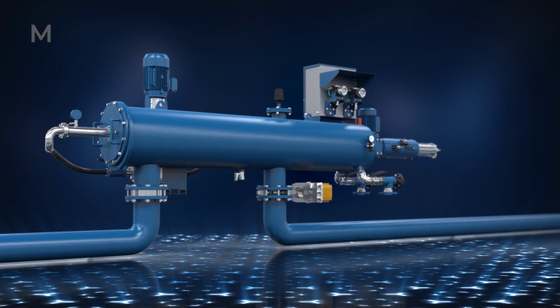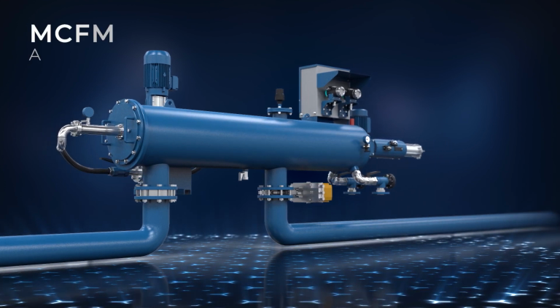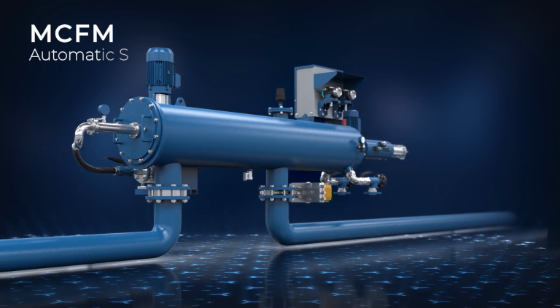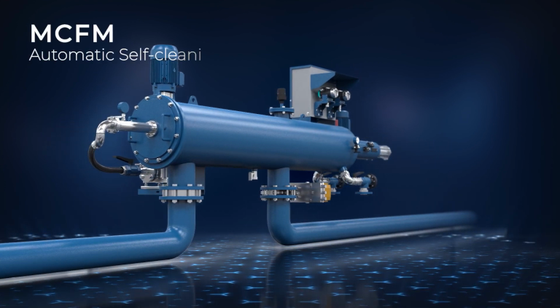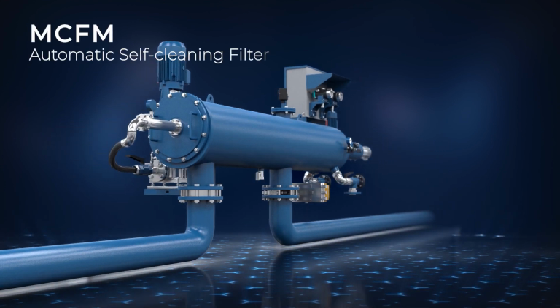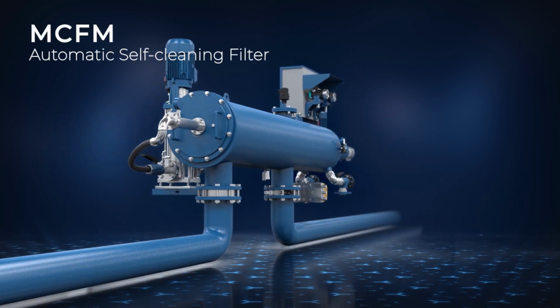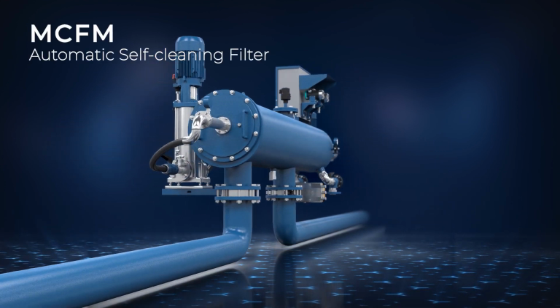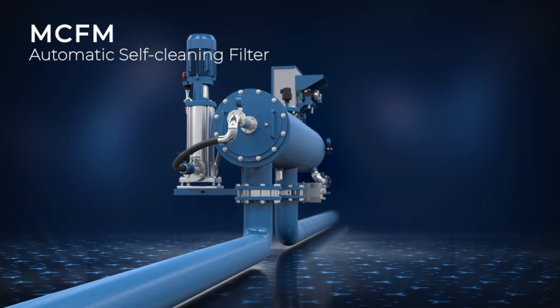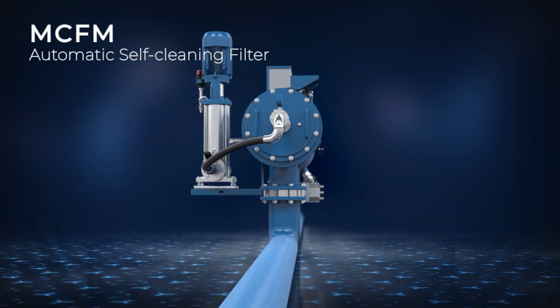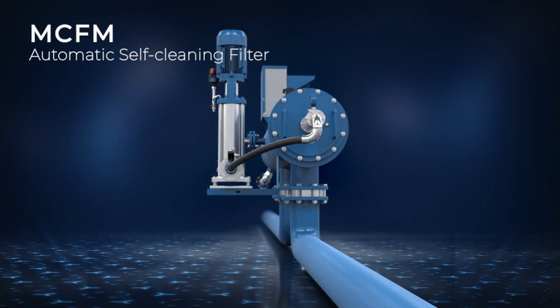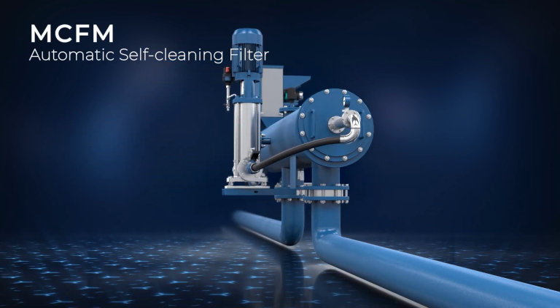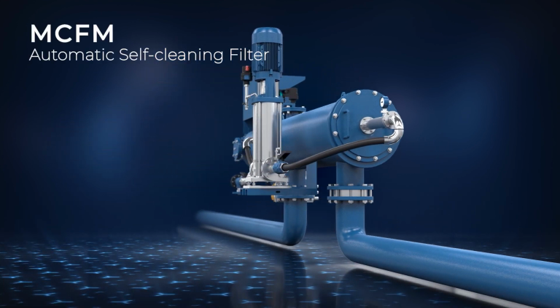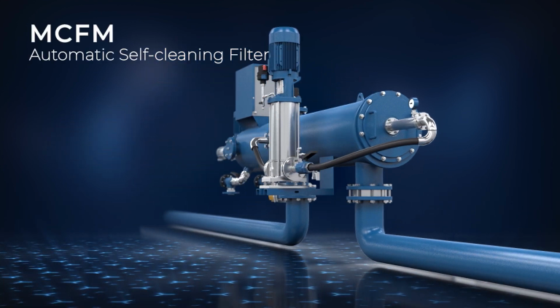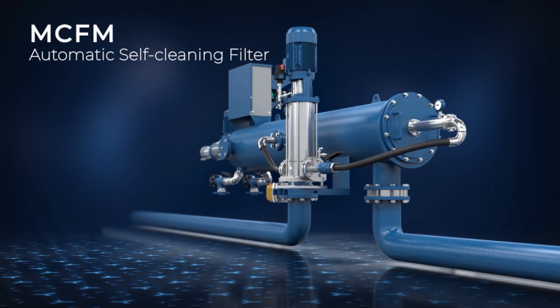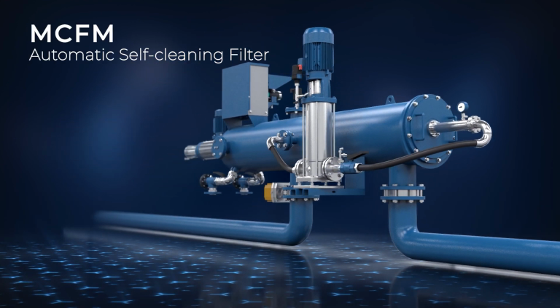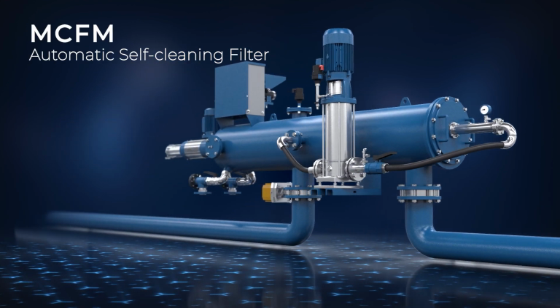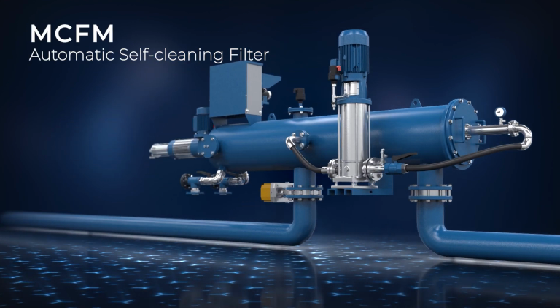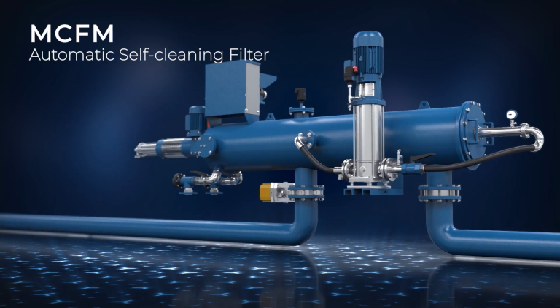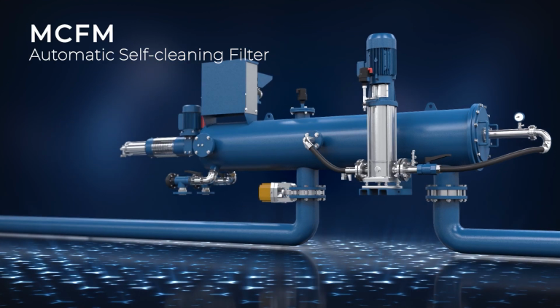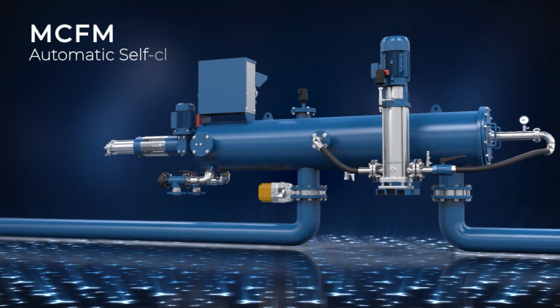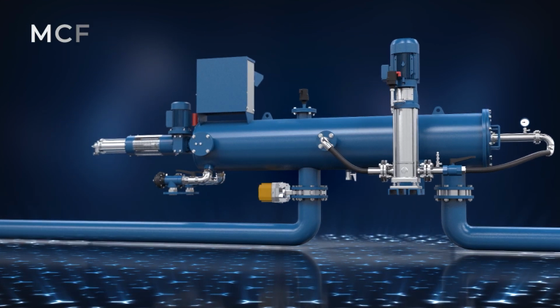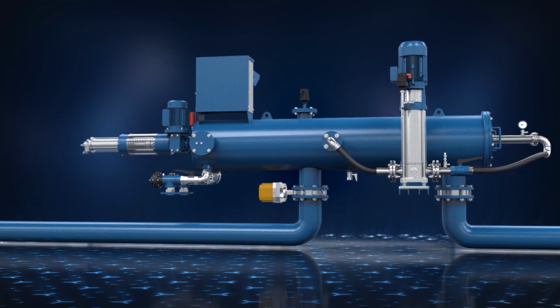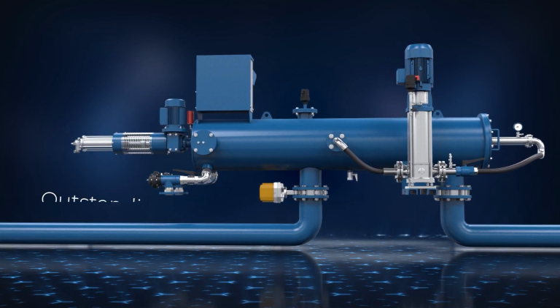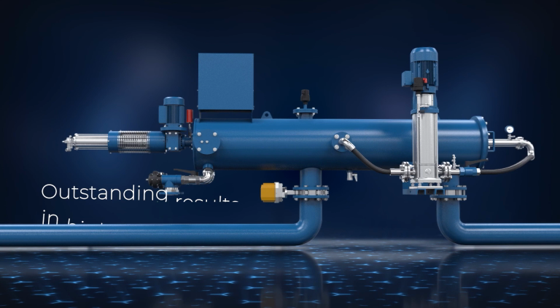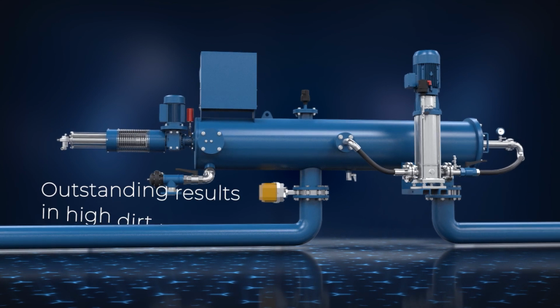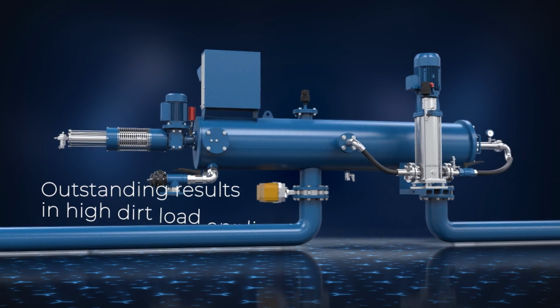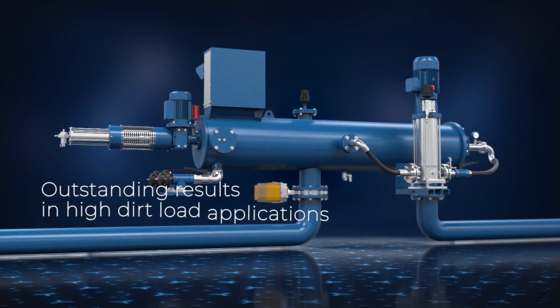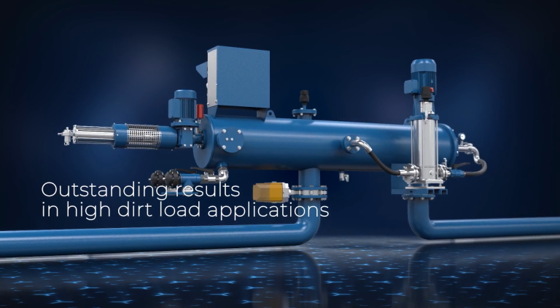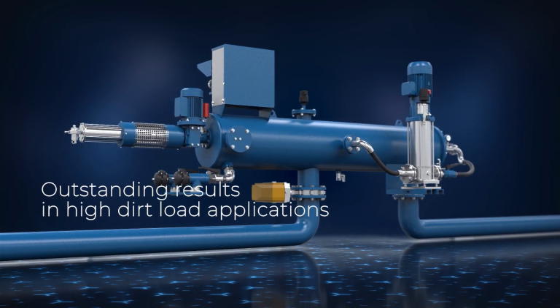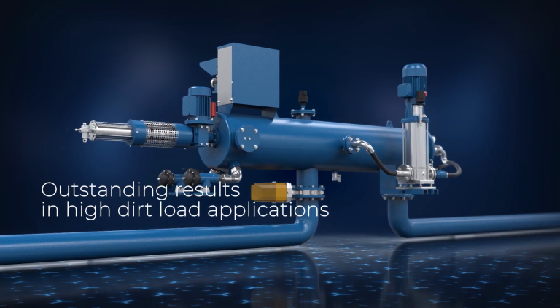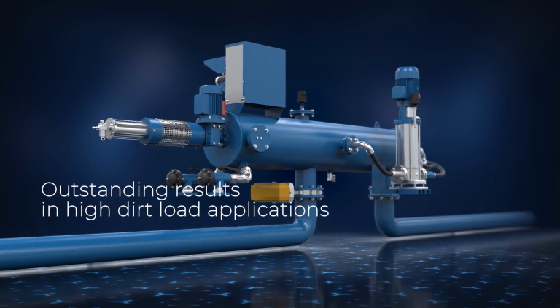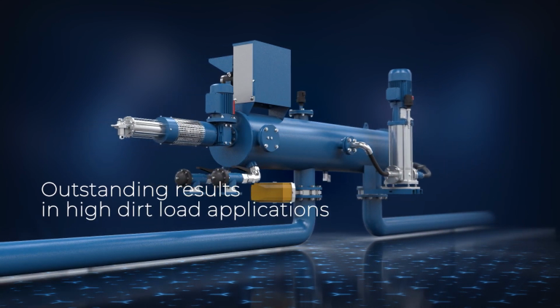The AMIAD MCFM automatic self-cleaning filter — outstanding results in high dirt load applications.